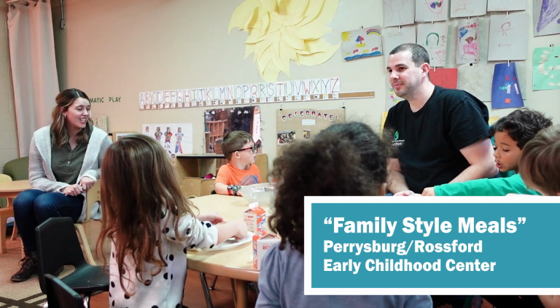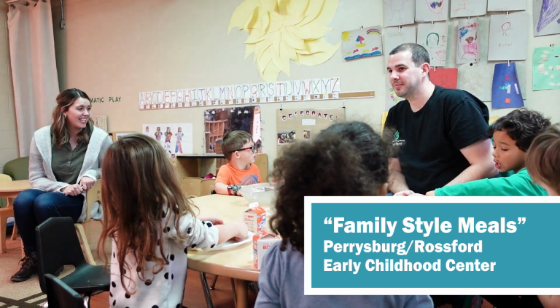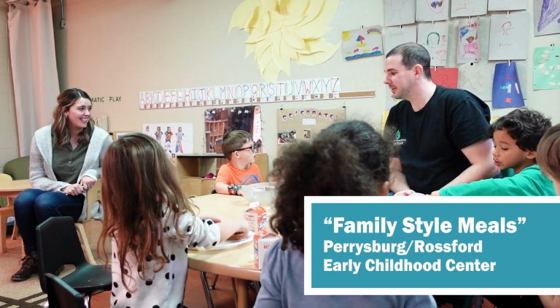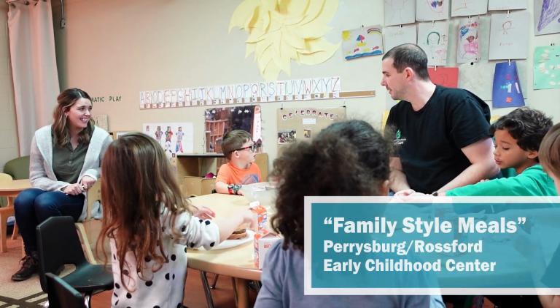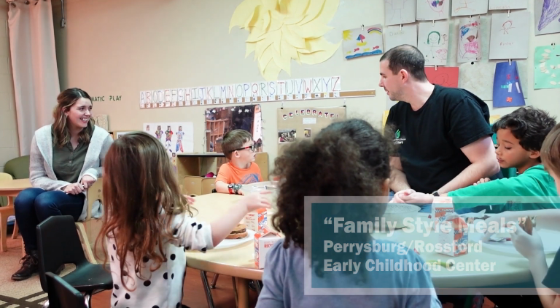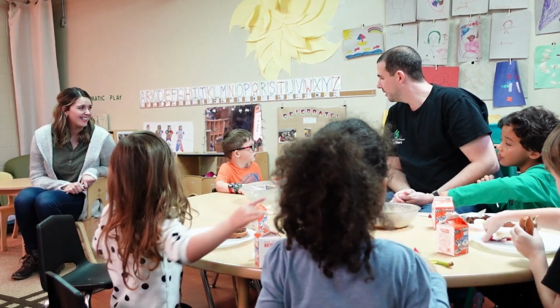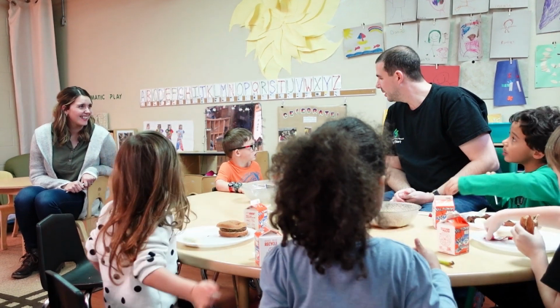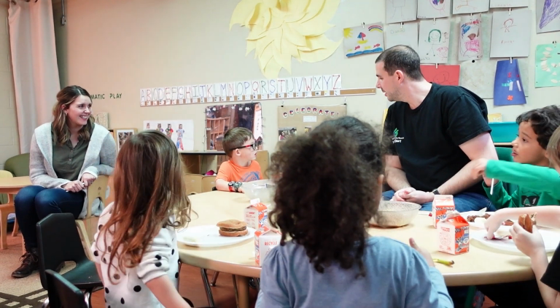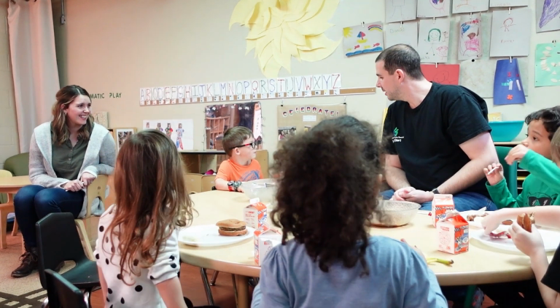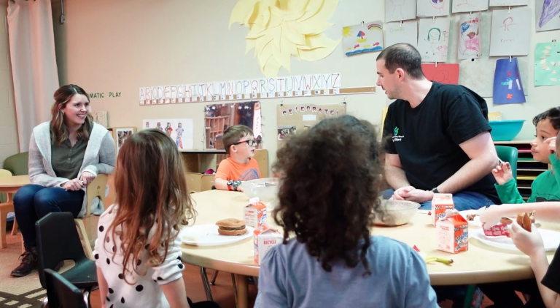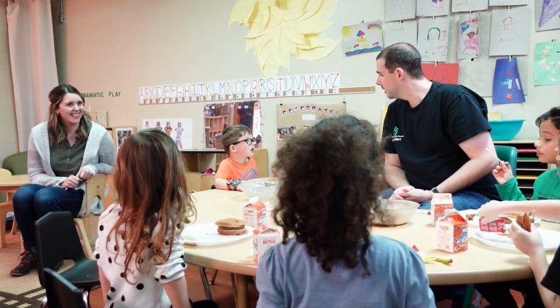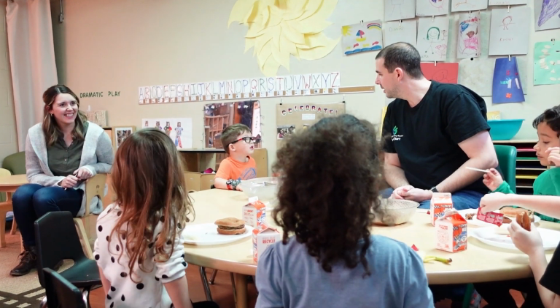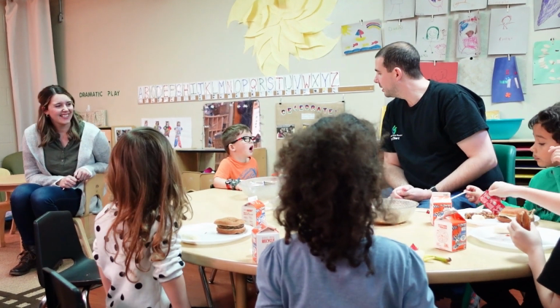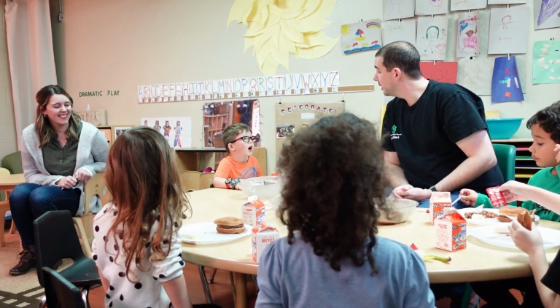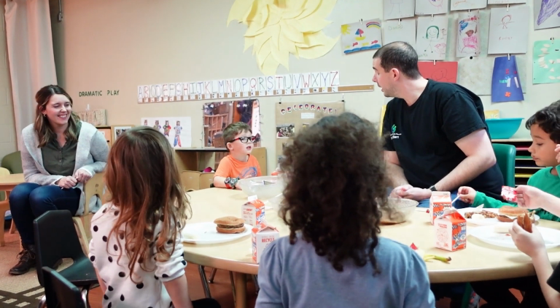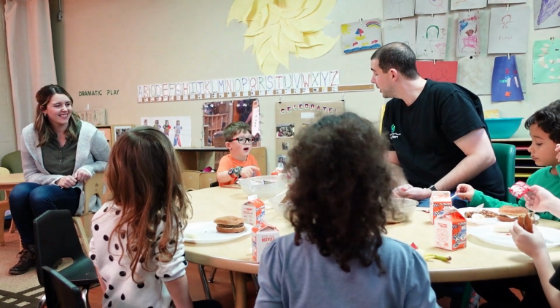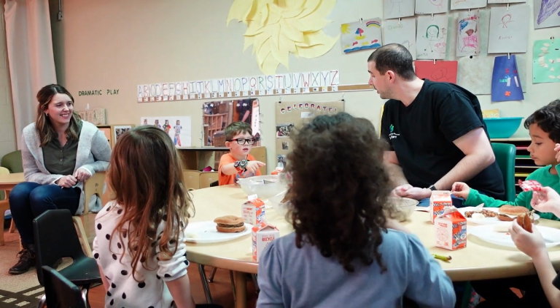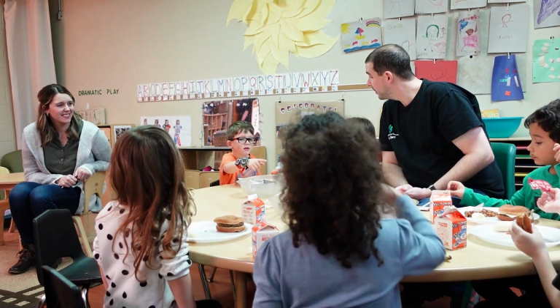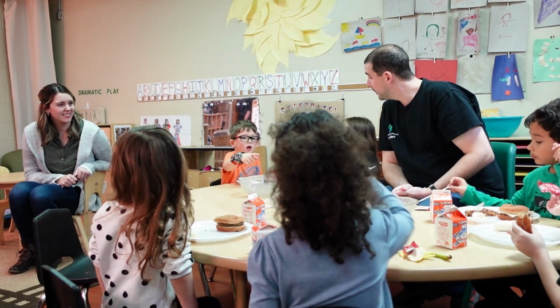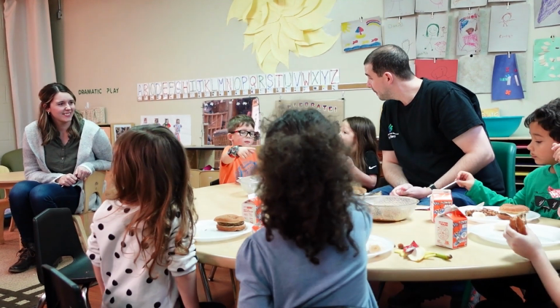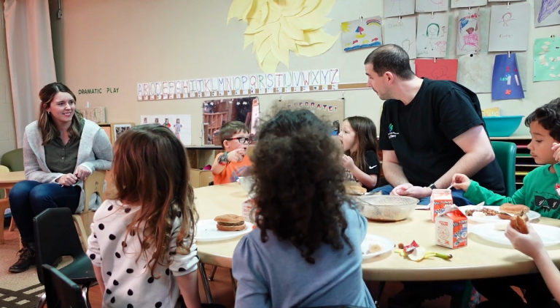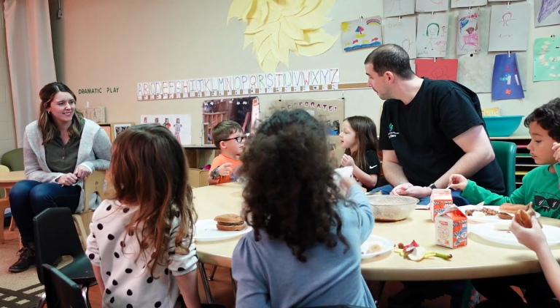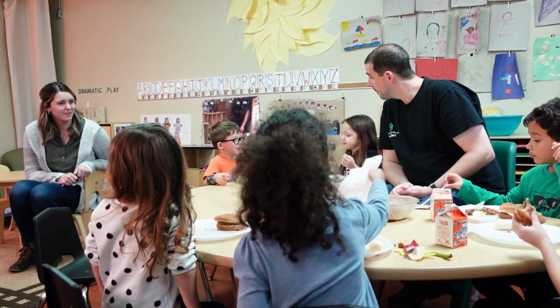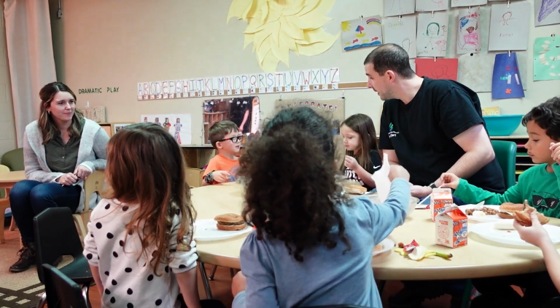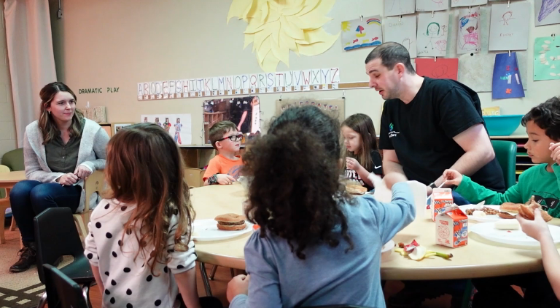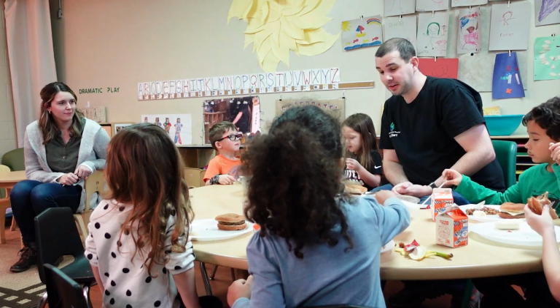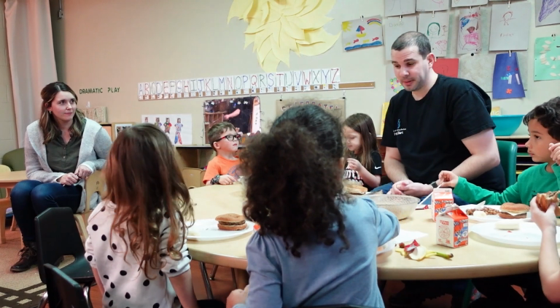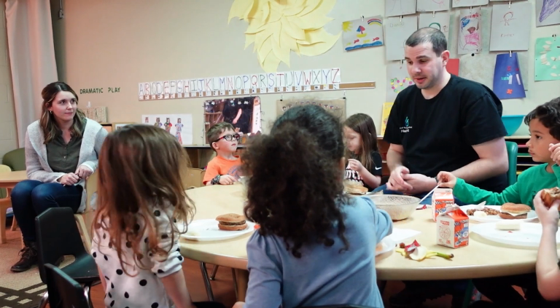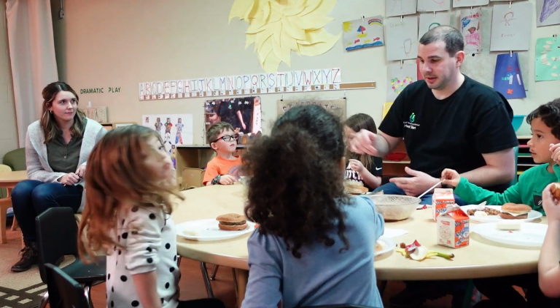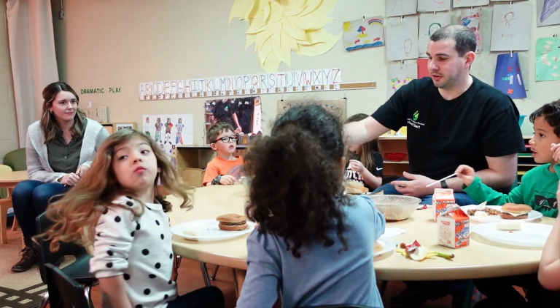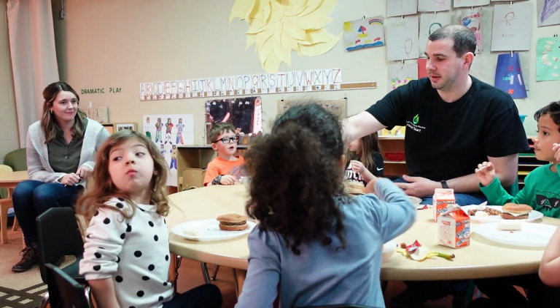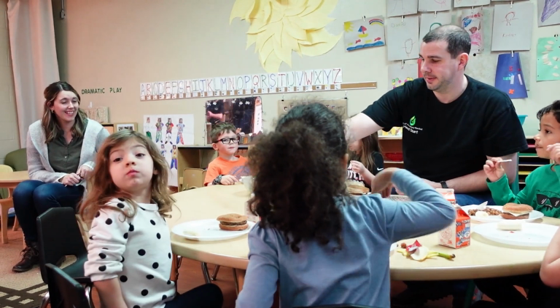My name is Elizabeth Valentine. I am the health and nutrition coordinator here for GLCAP and the child development.